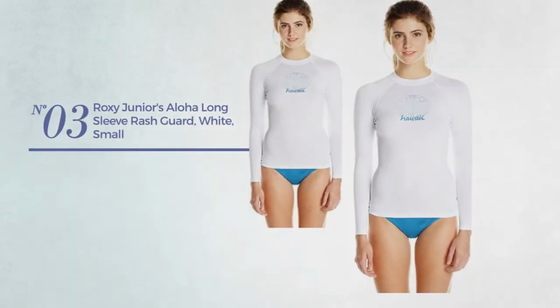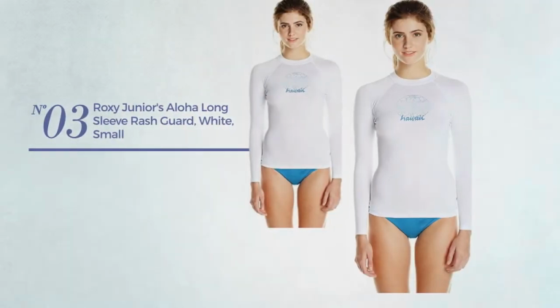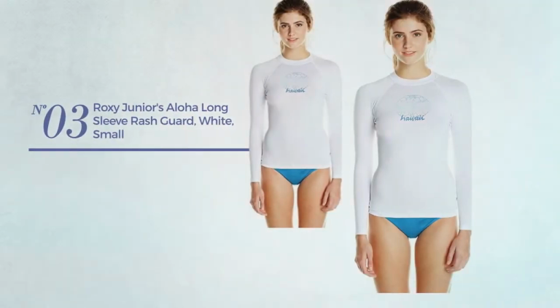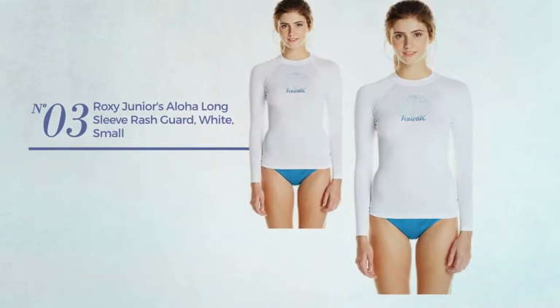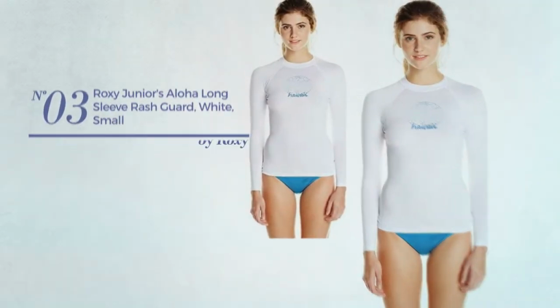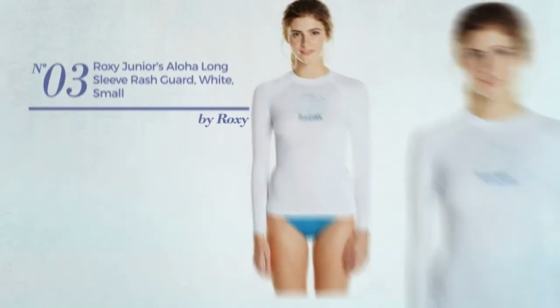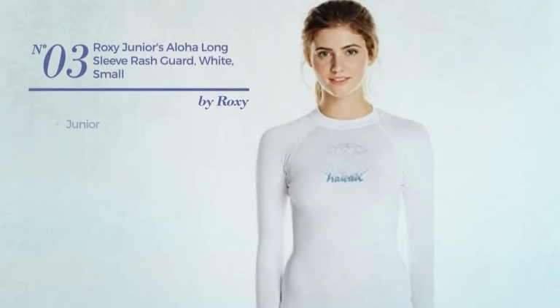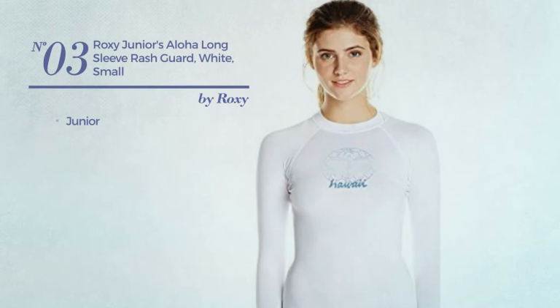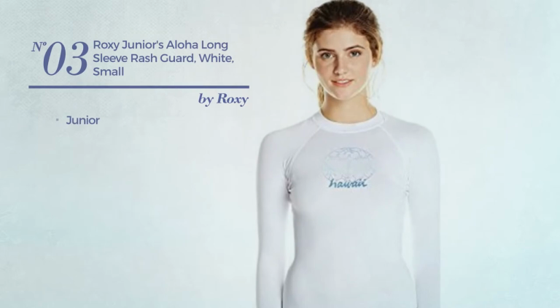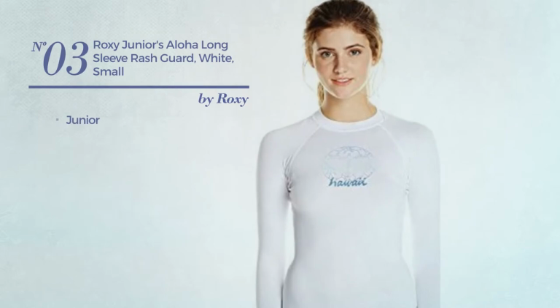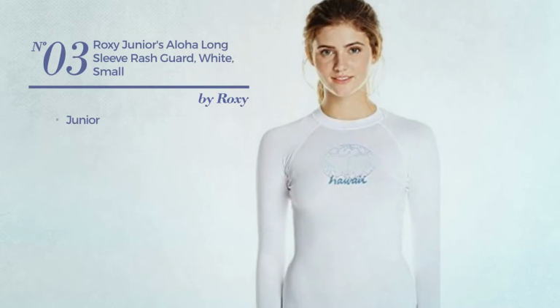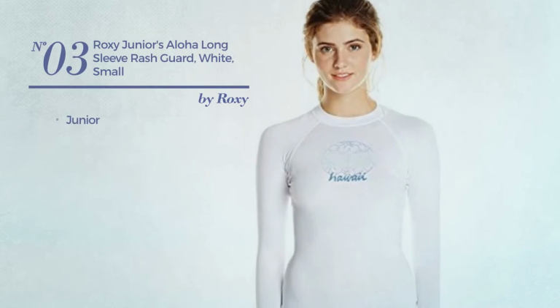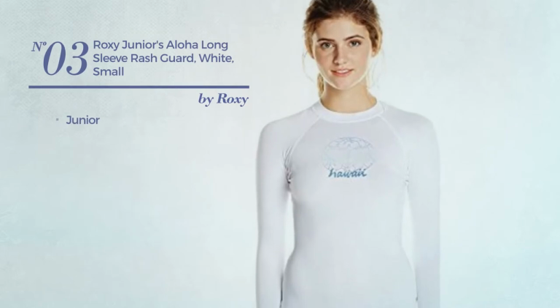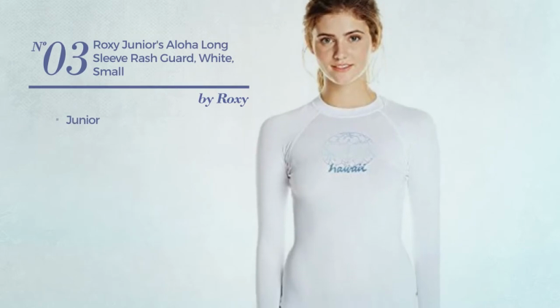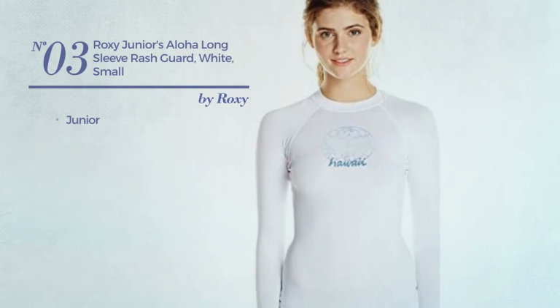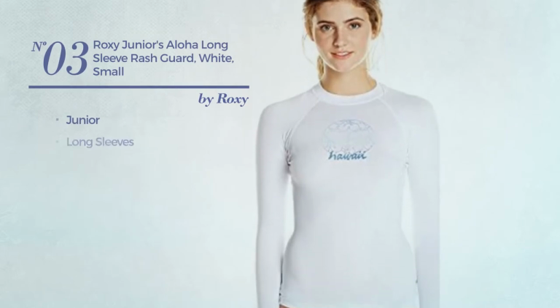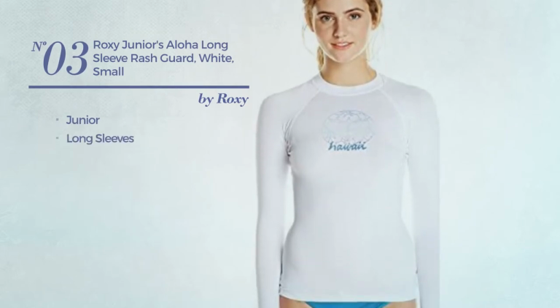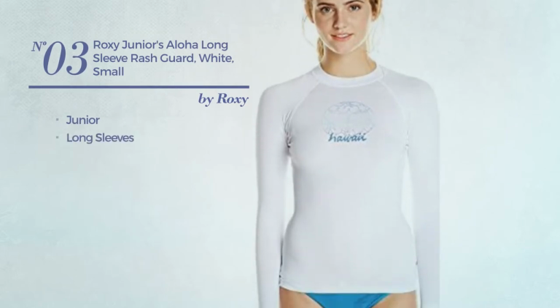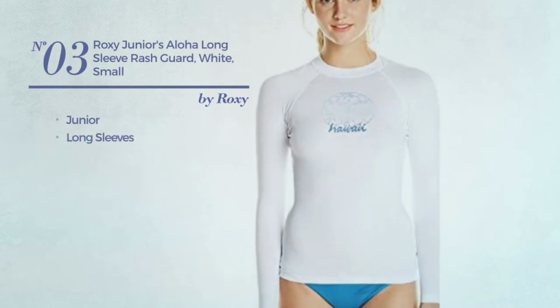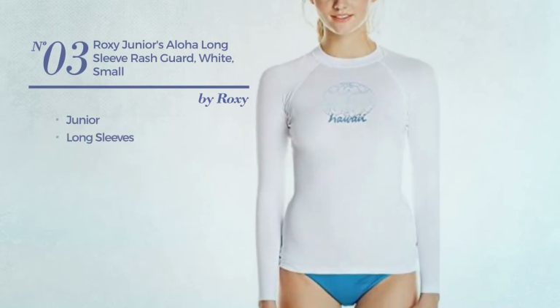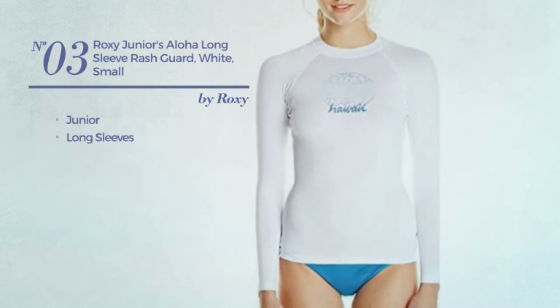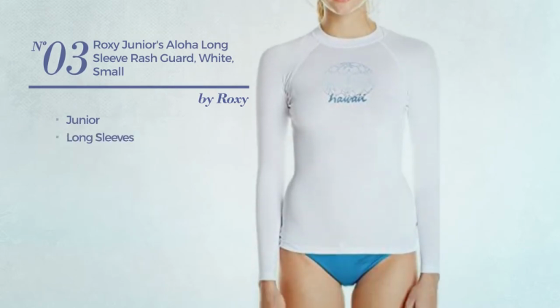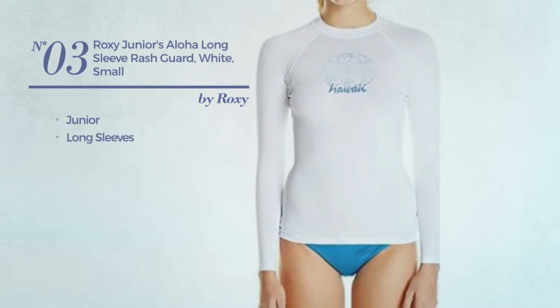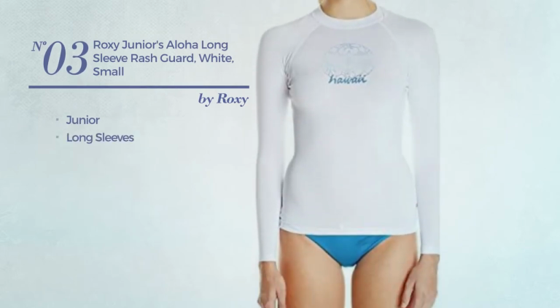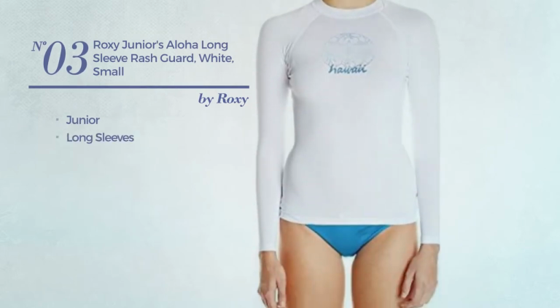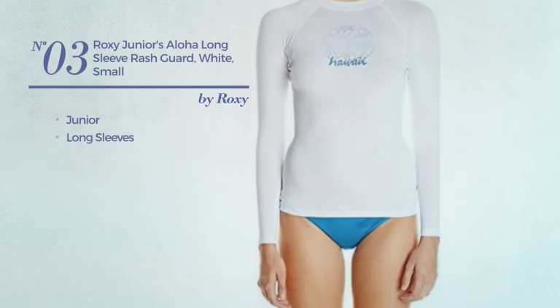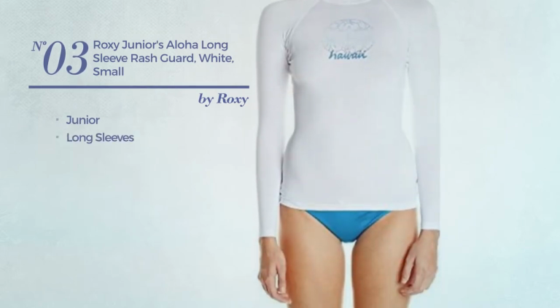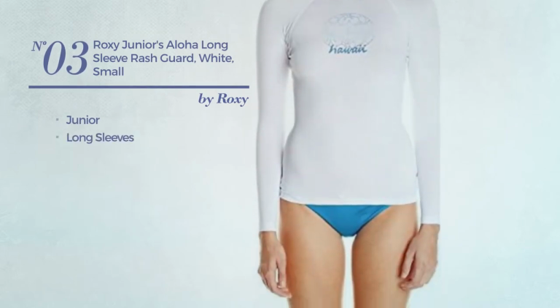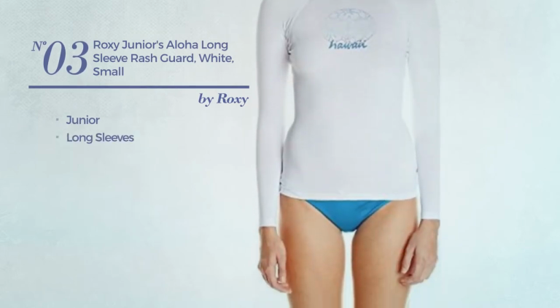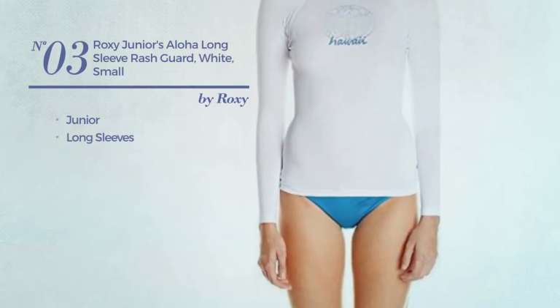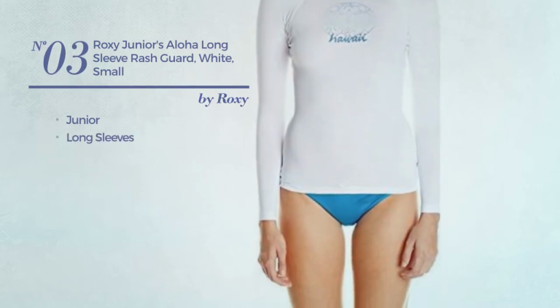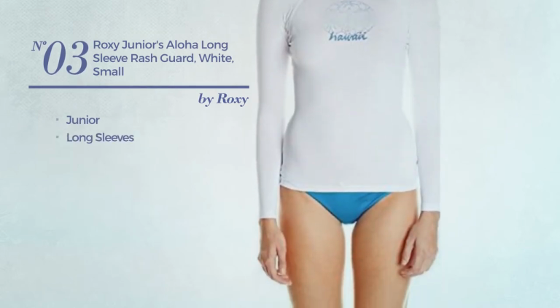Number 3: a junior garment with long sleeves. Available exclusively in white color.